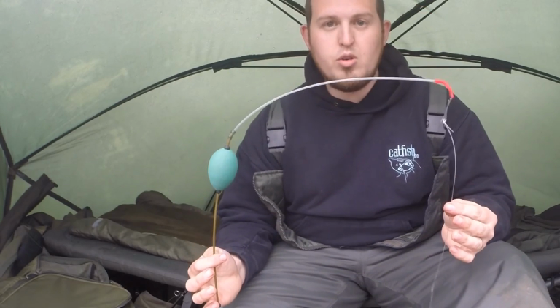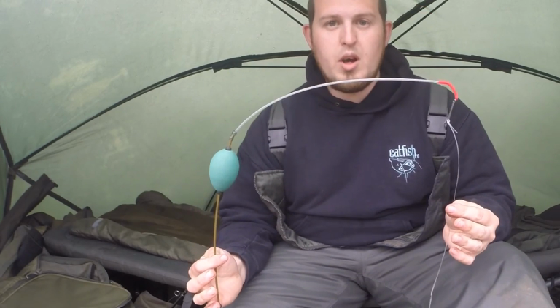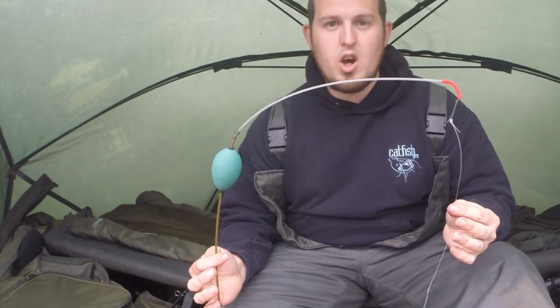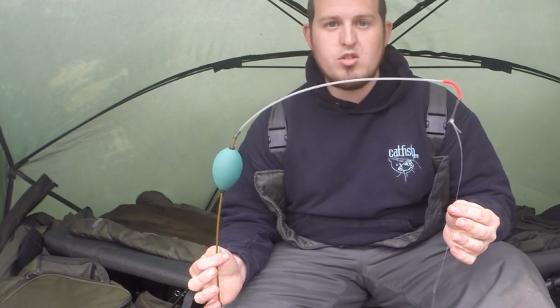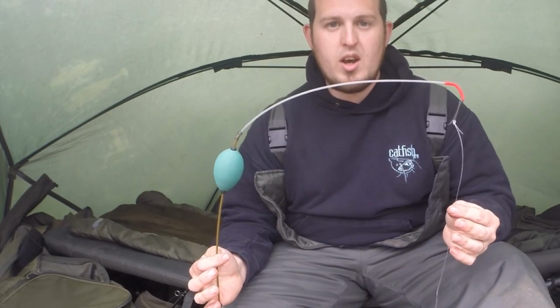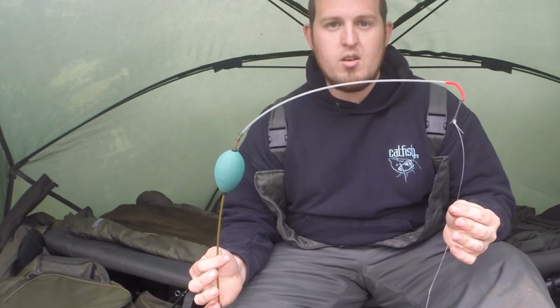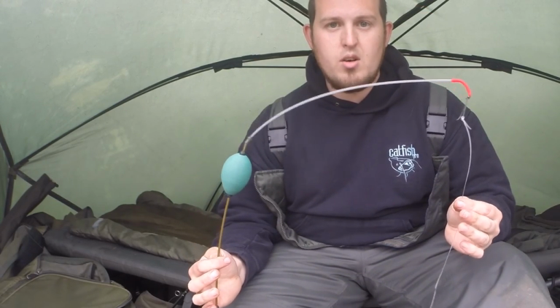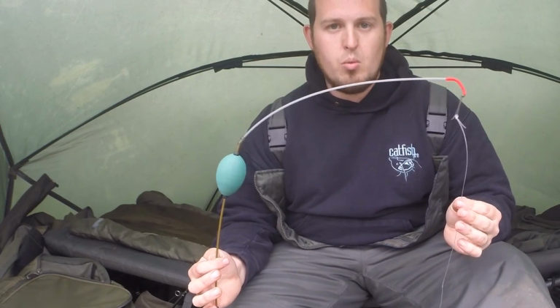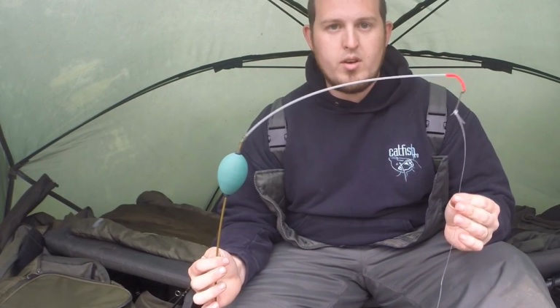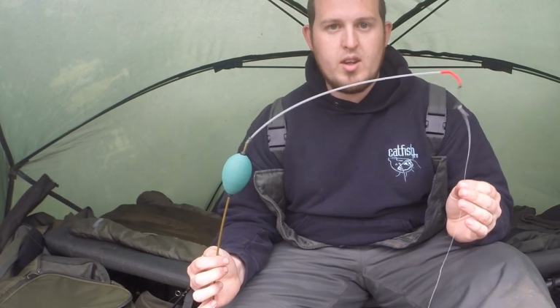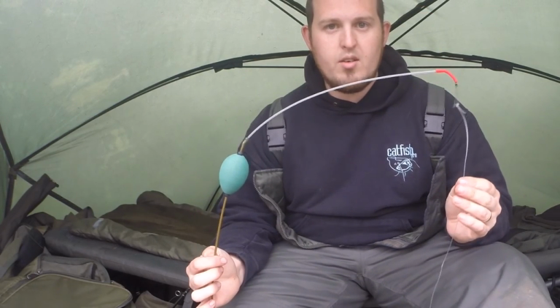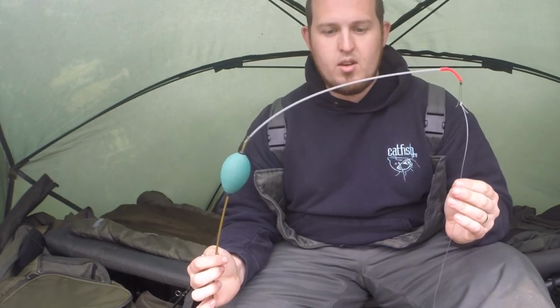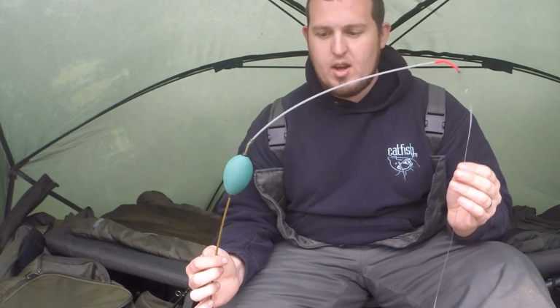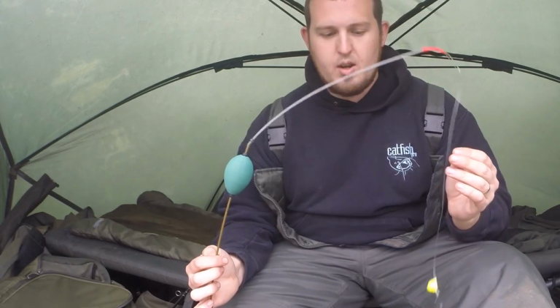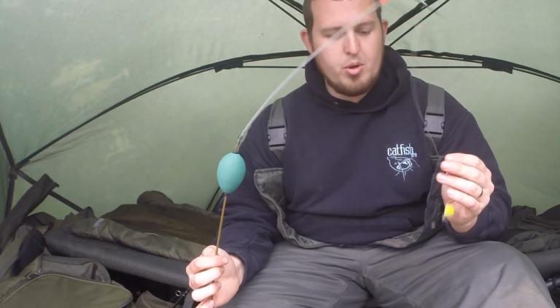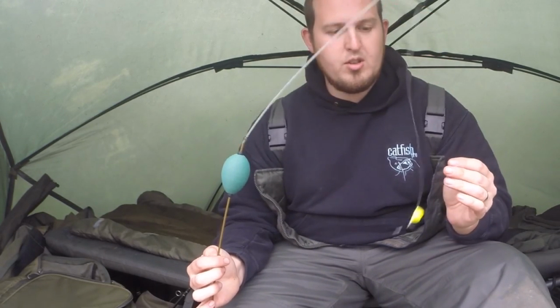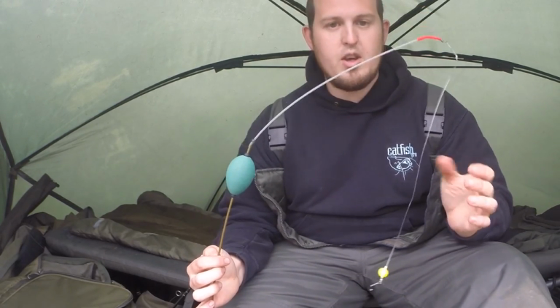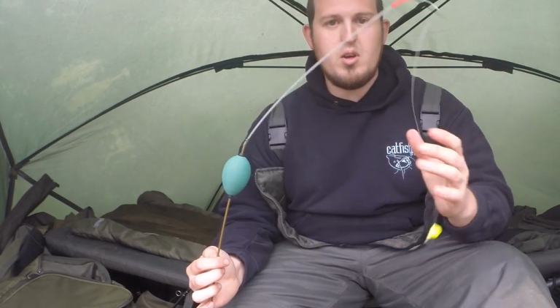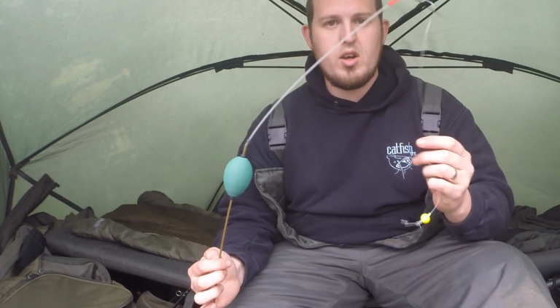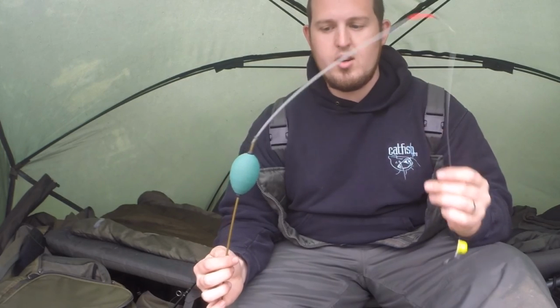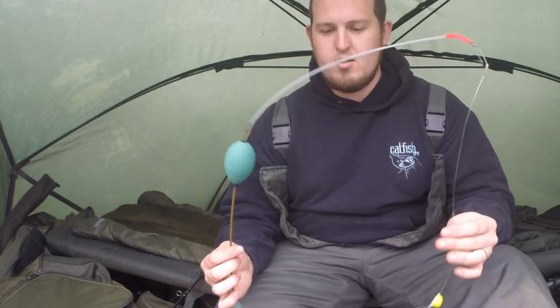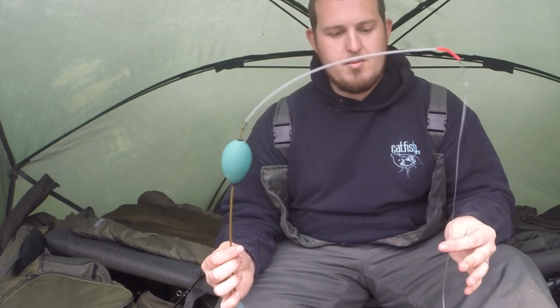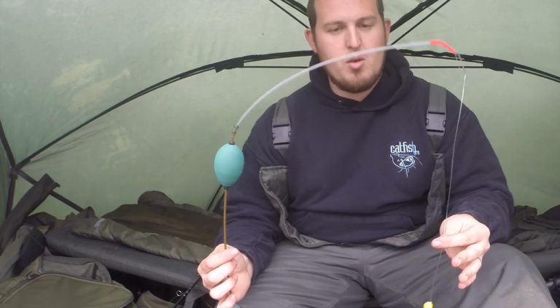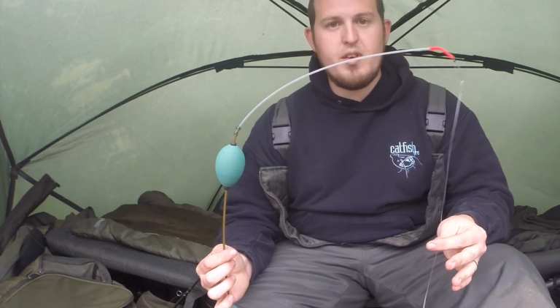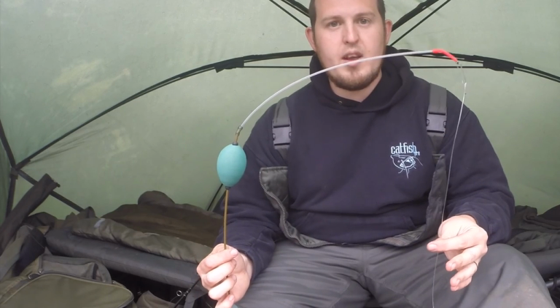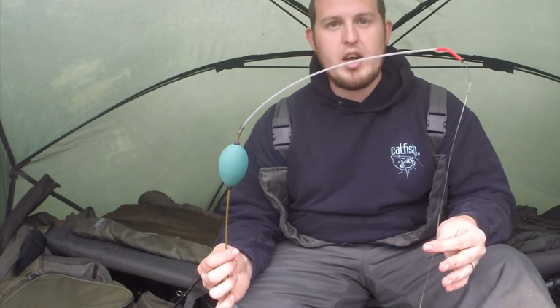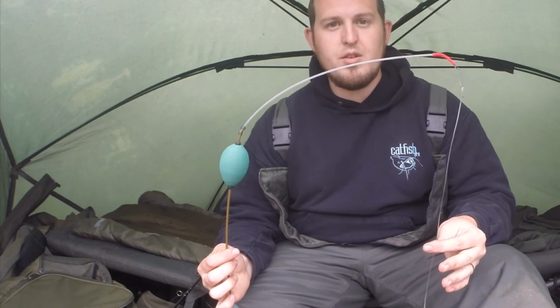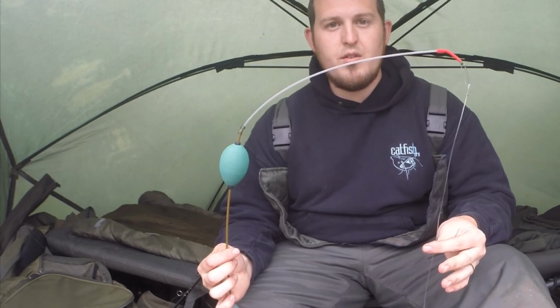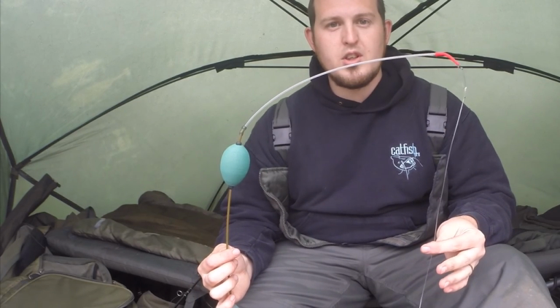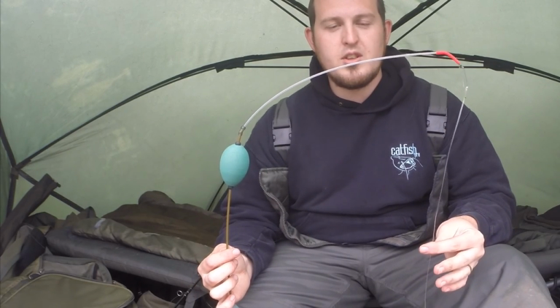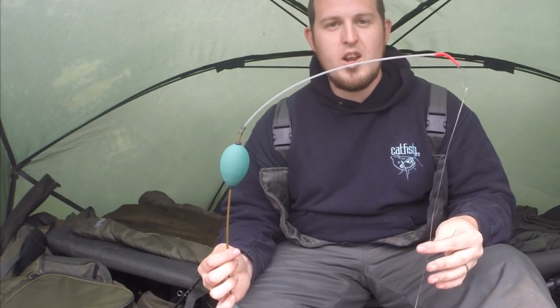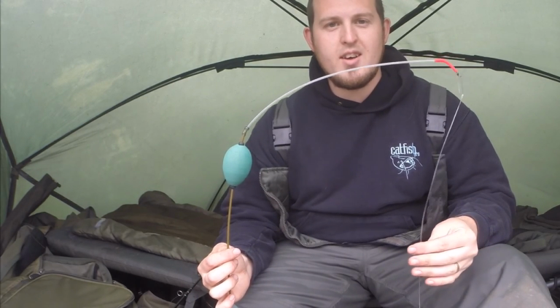All you do now is cast it out, wind it down and put it to how you would like it. Hopefully that will catch you a few fish. Good luck.